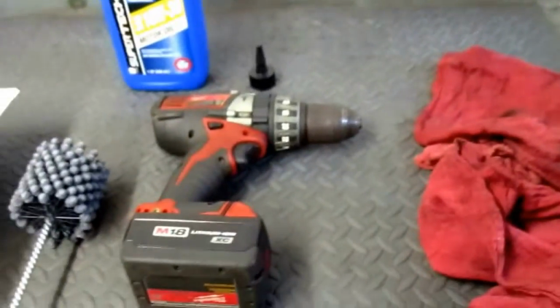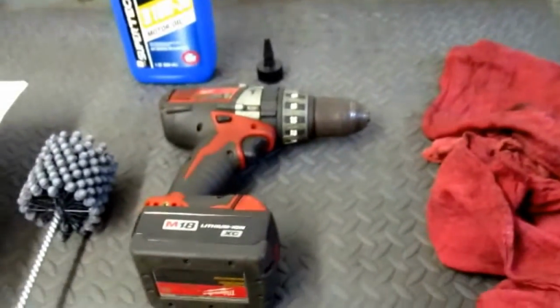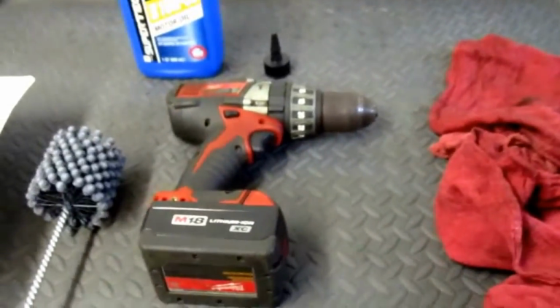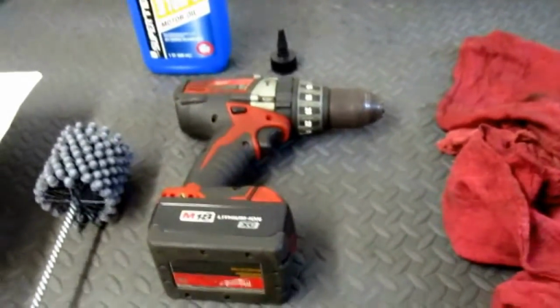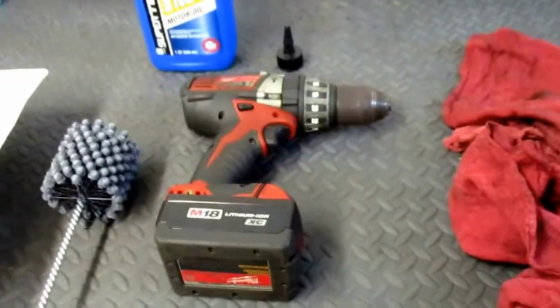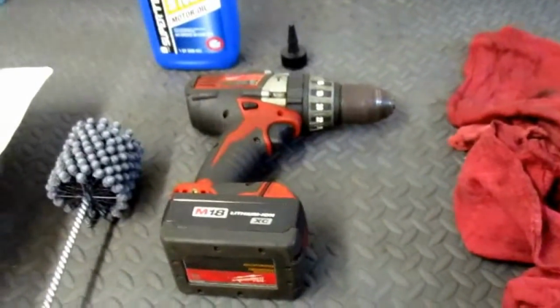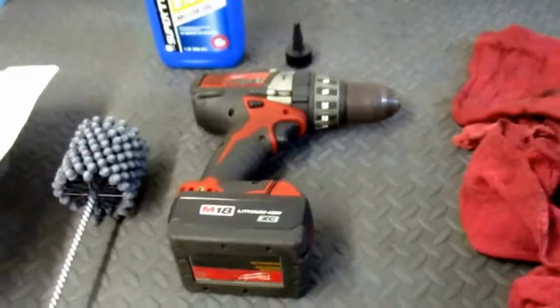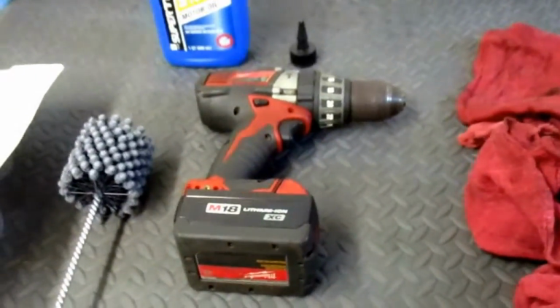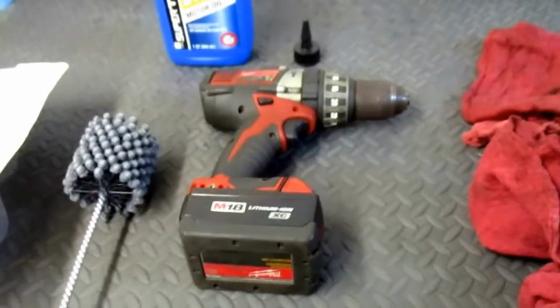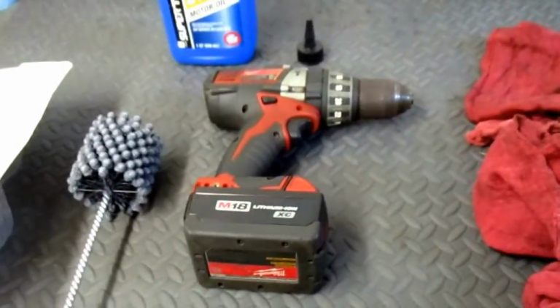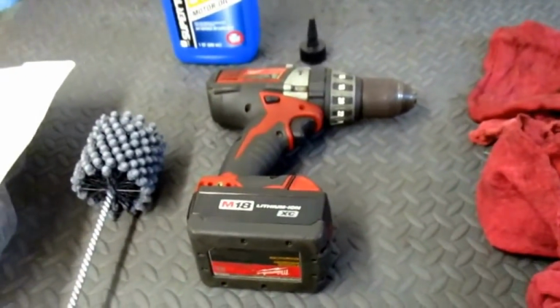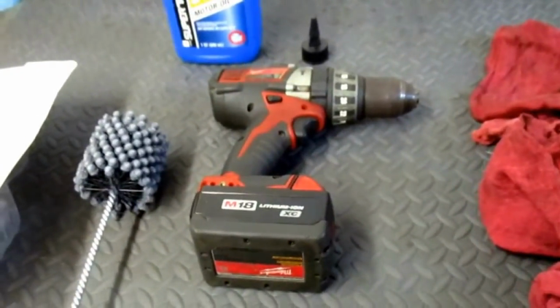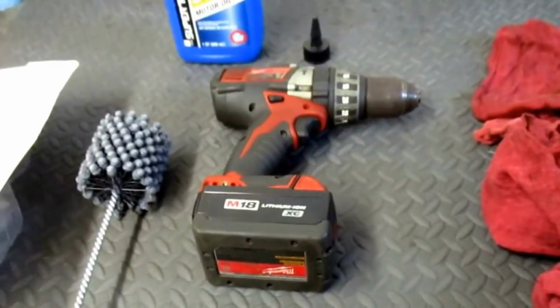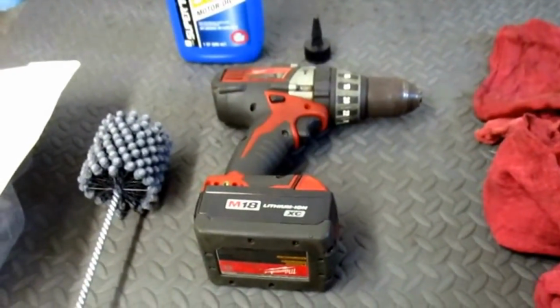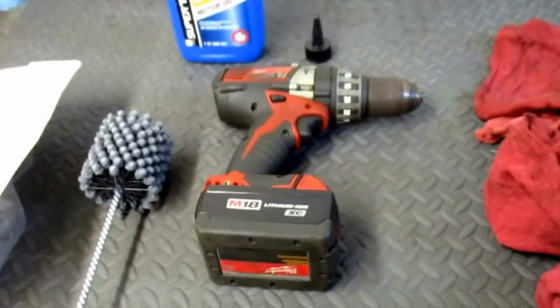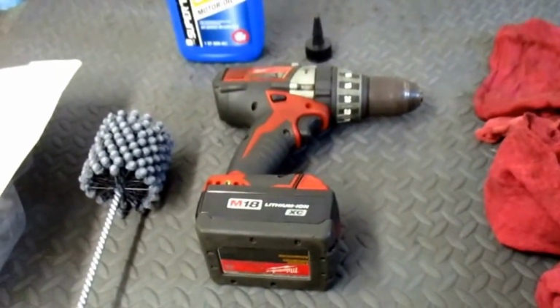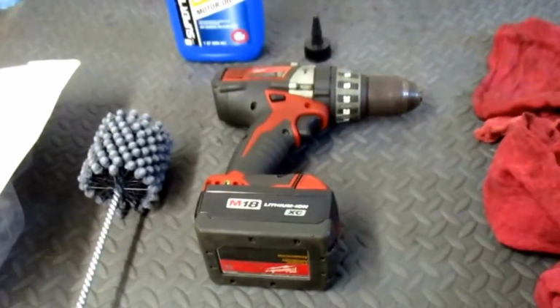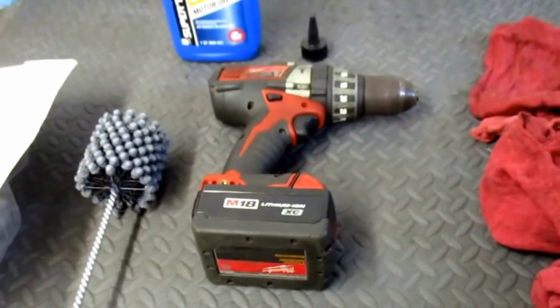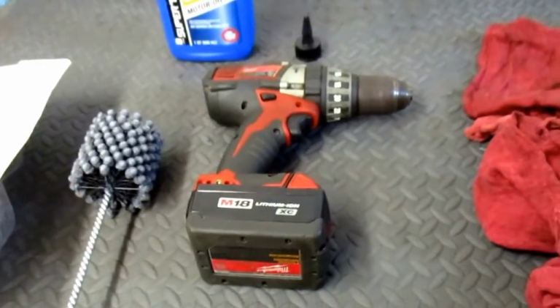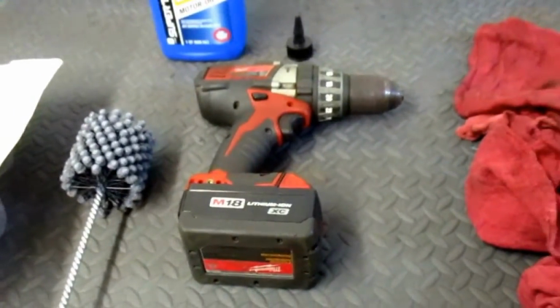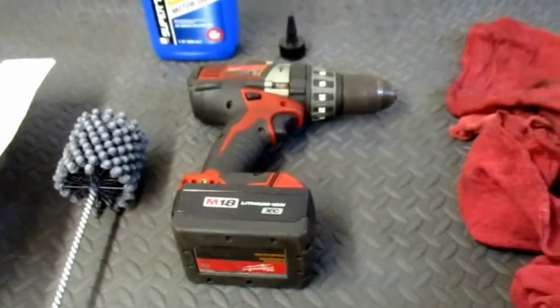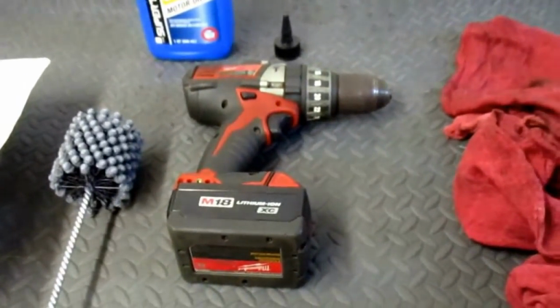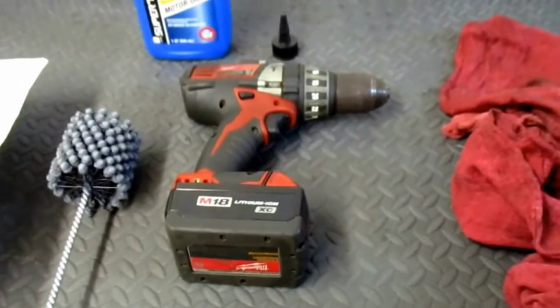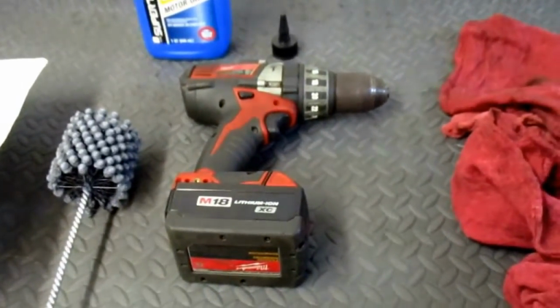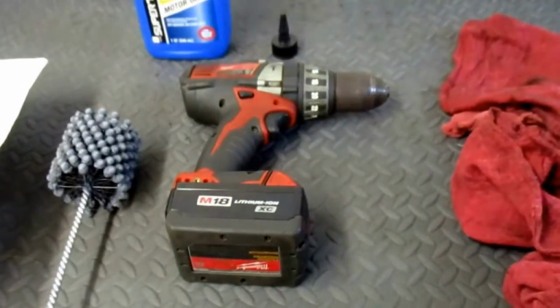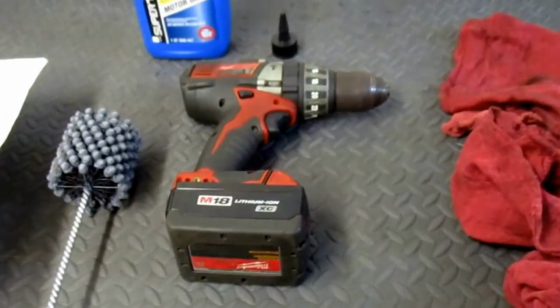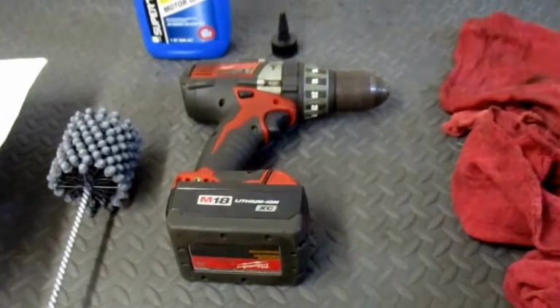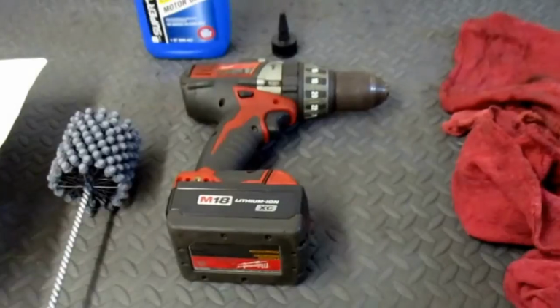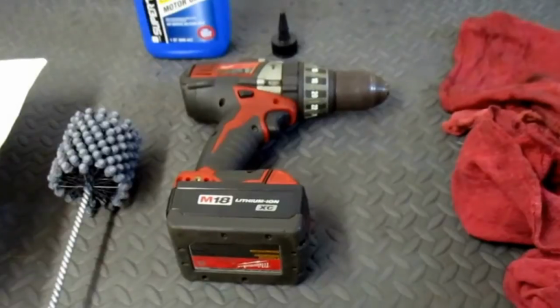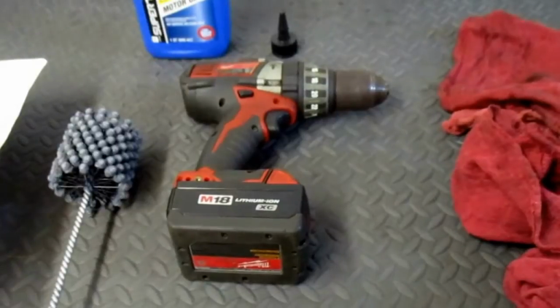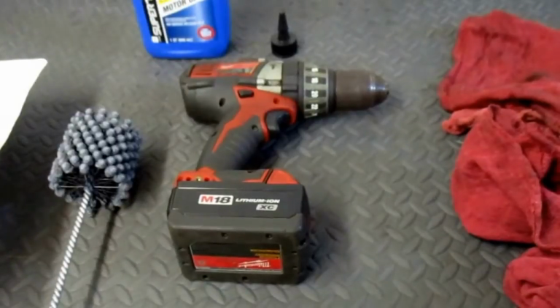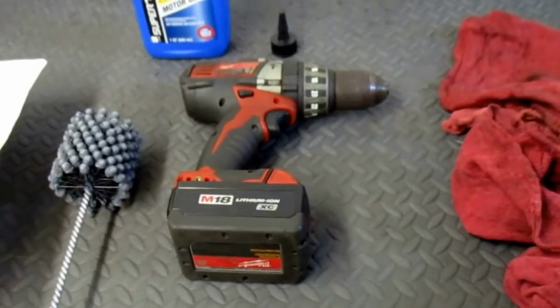Tonight I am going to brush hone my cylinders.